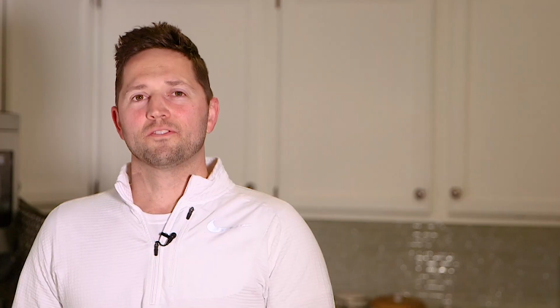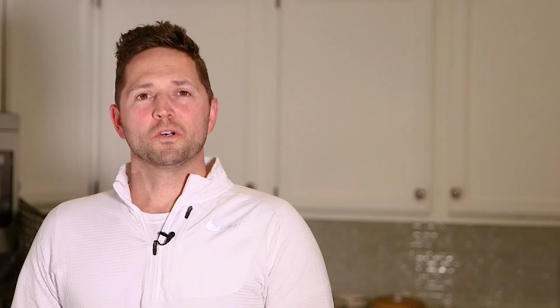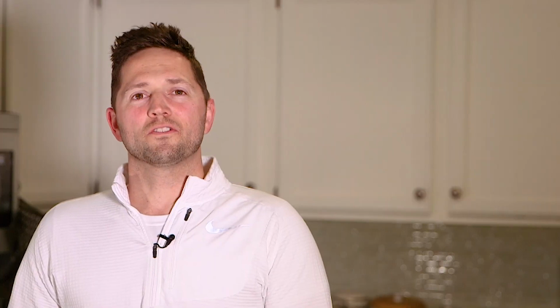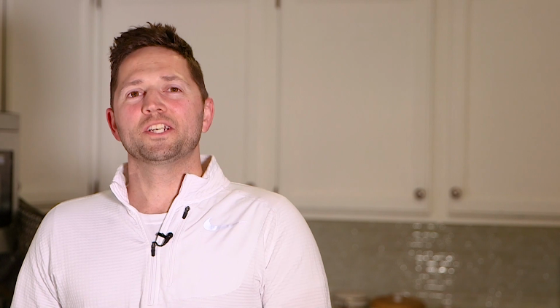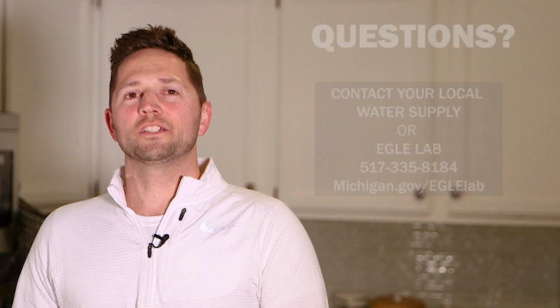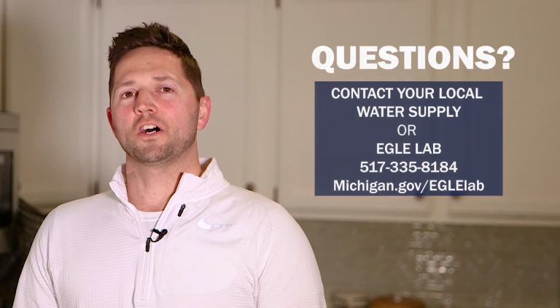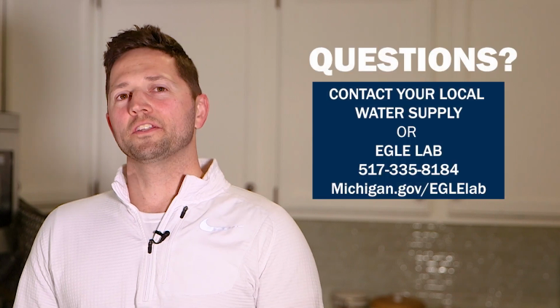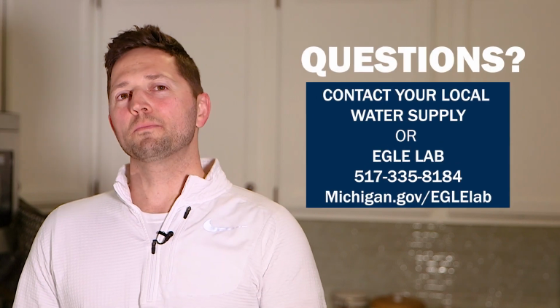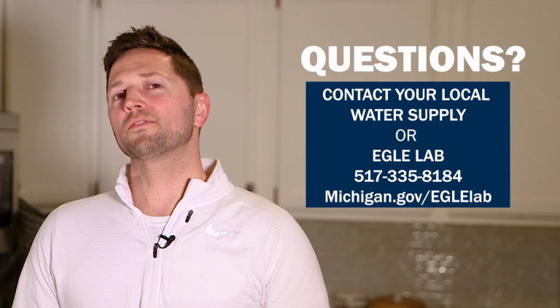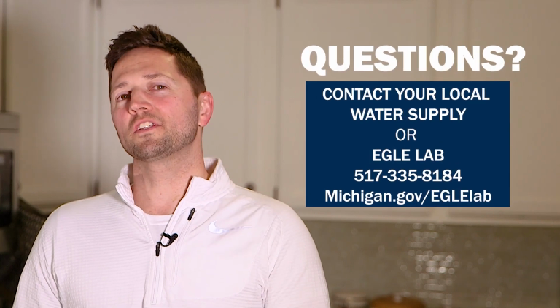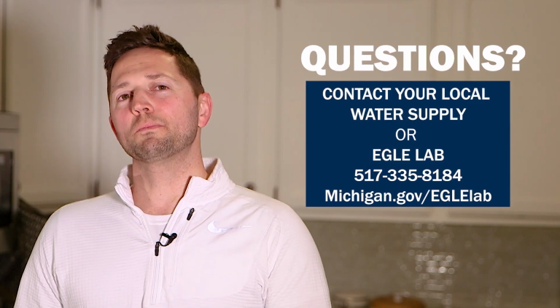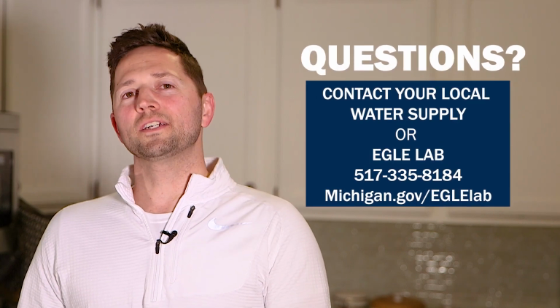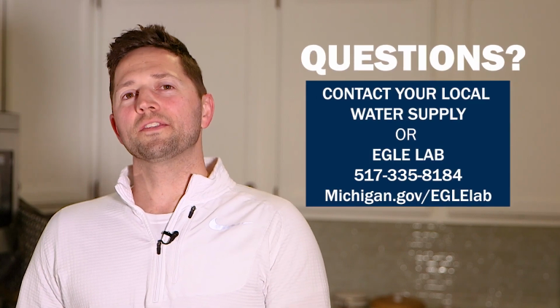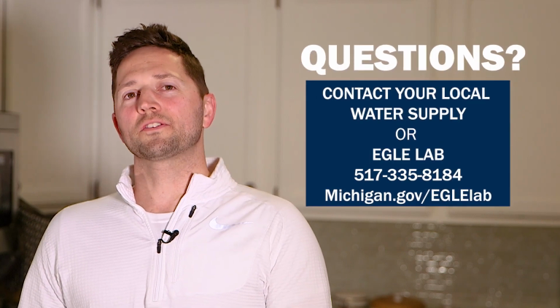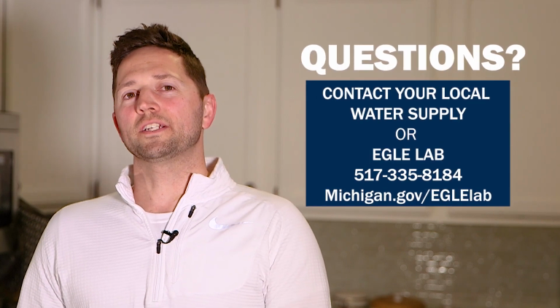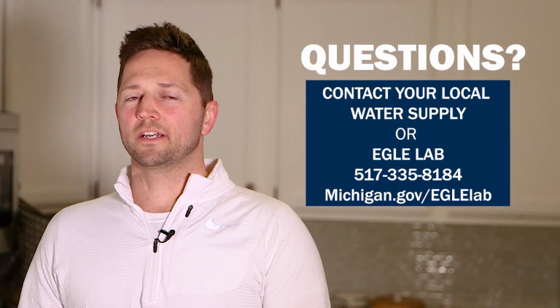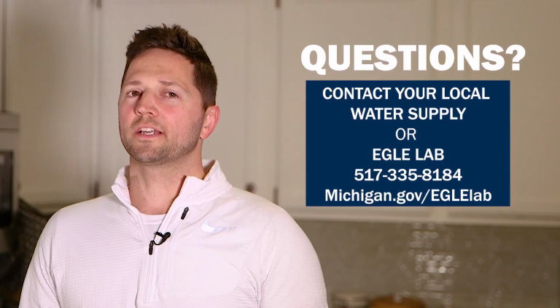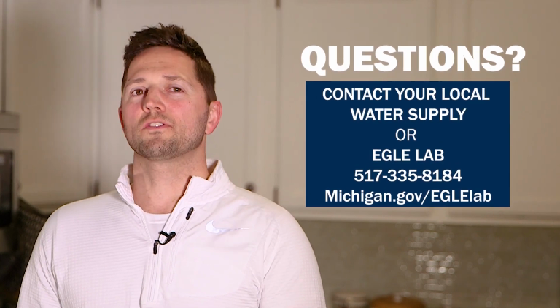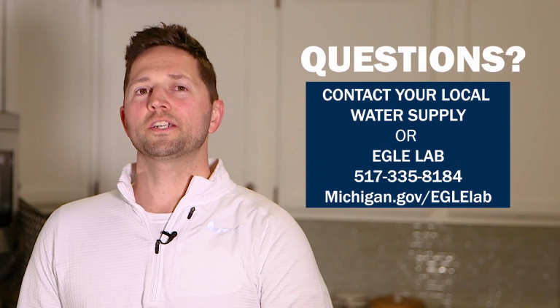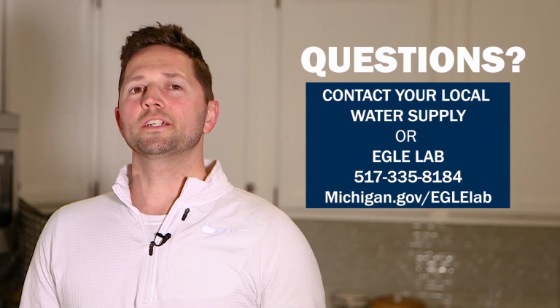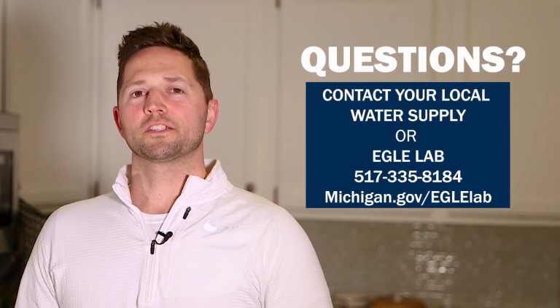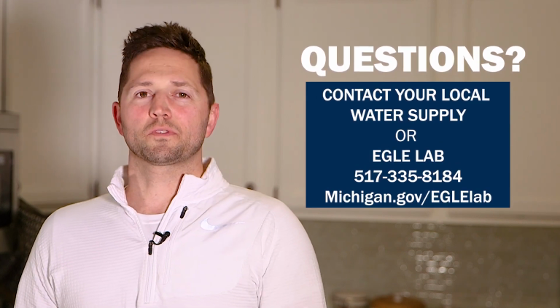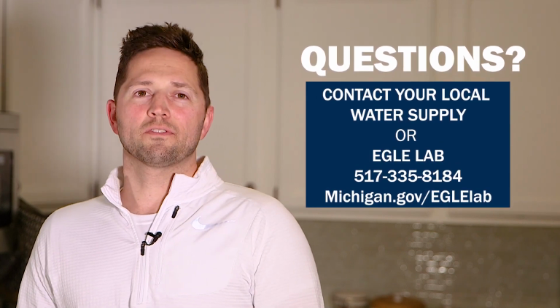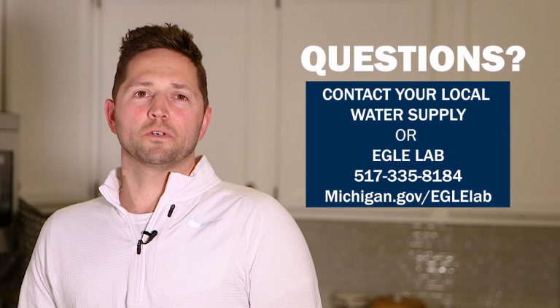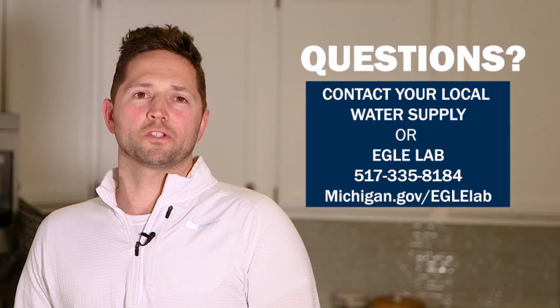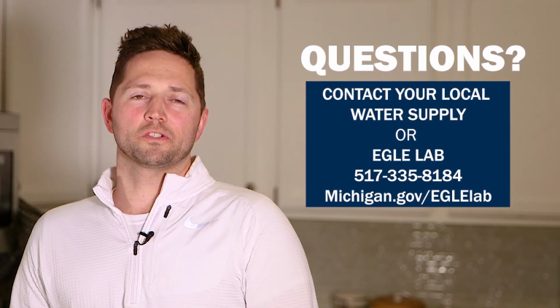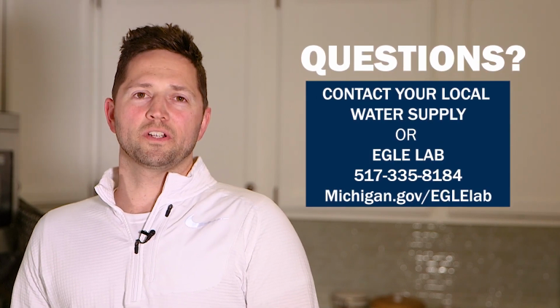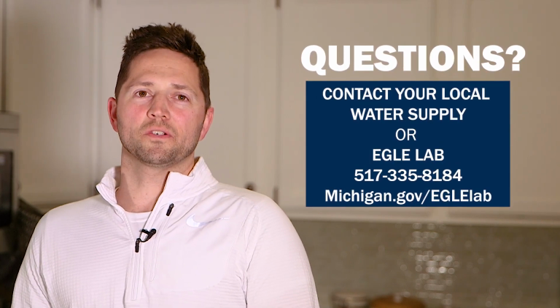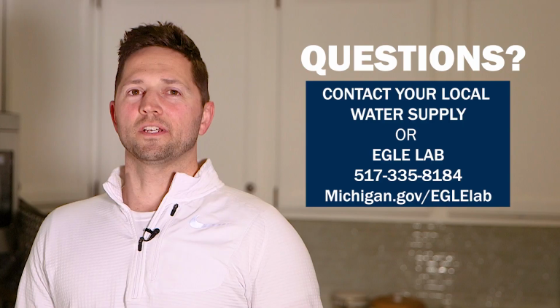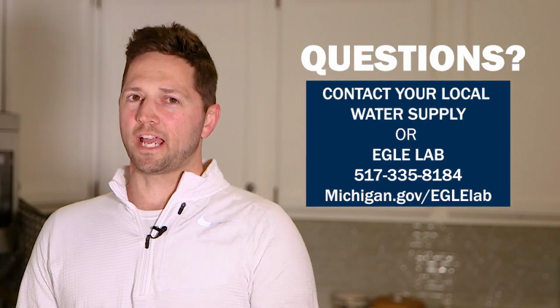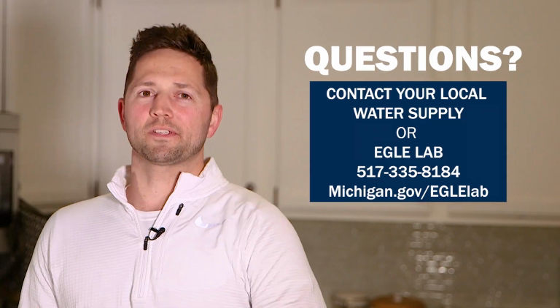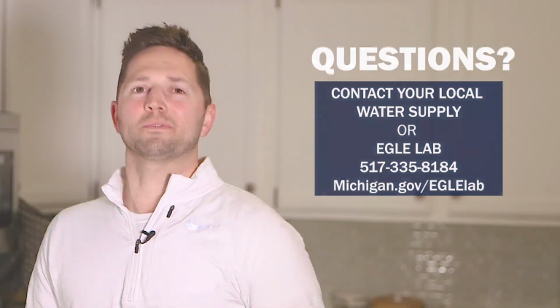For more information, call the number or visit the website on the screen. Thanks for watching, subscribe for more instructional videos, and happy sampling!